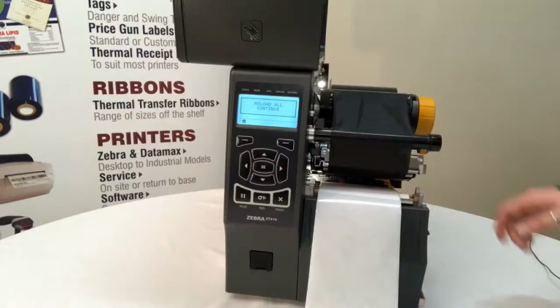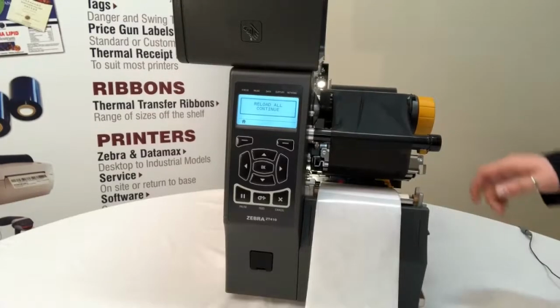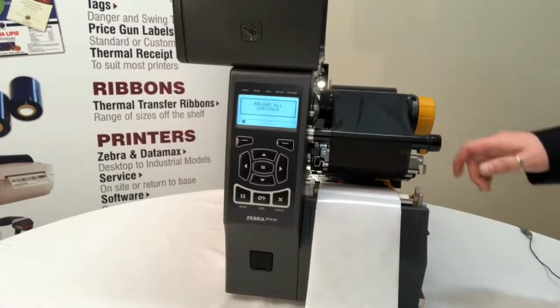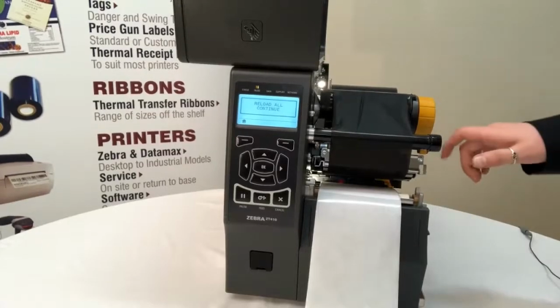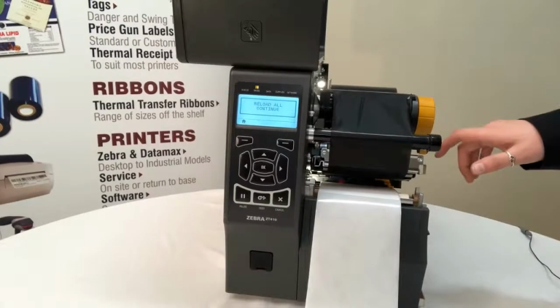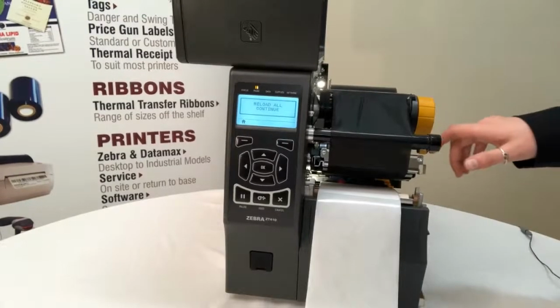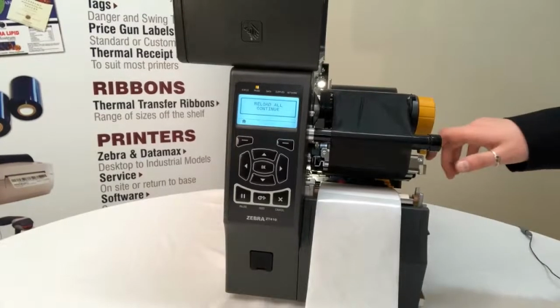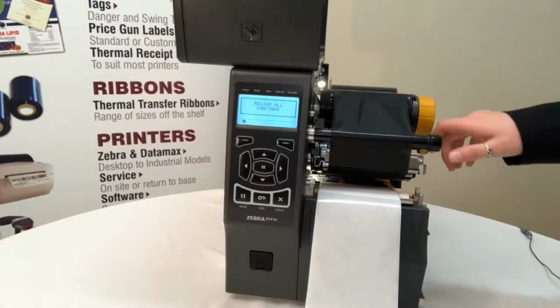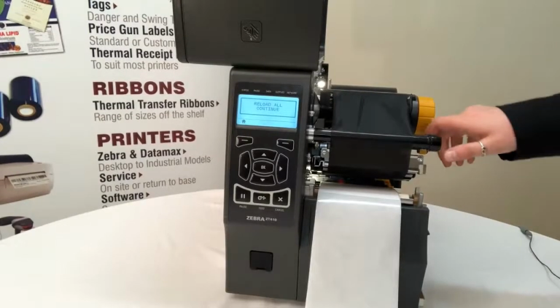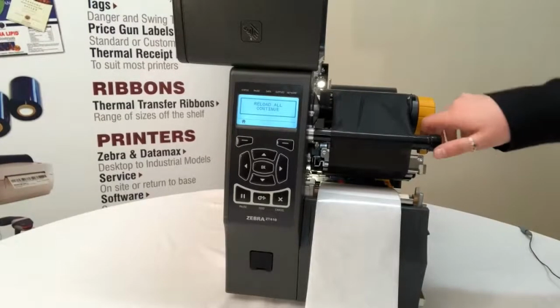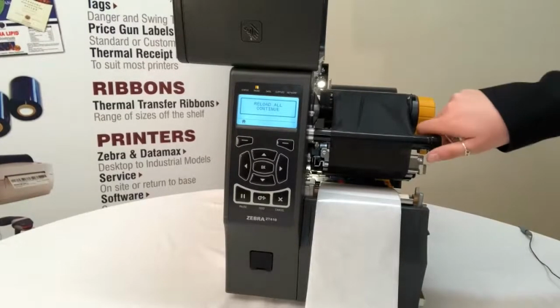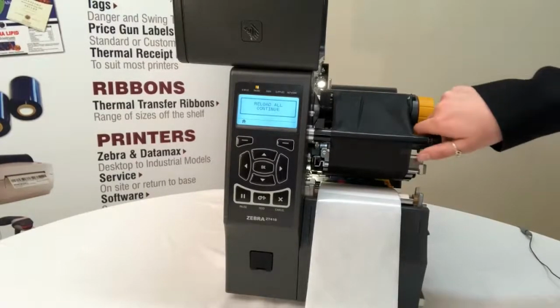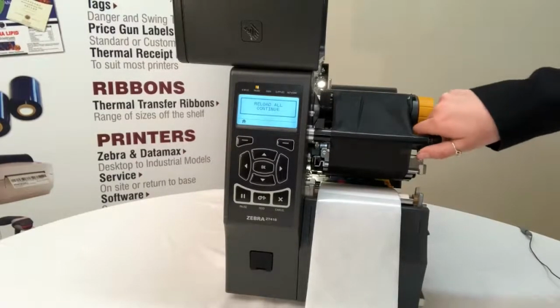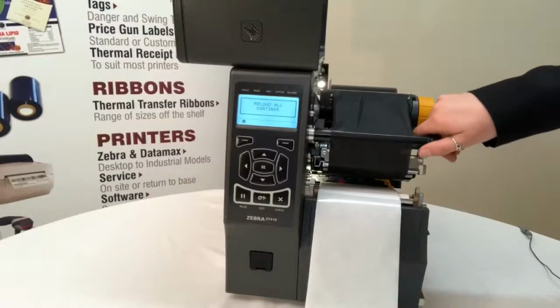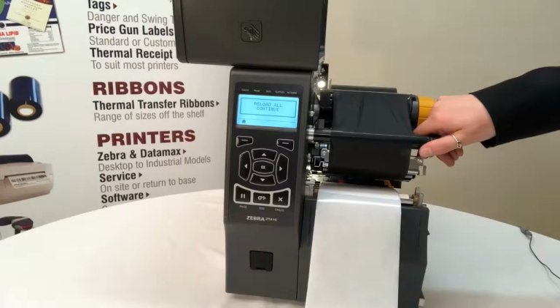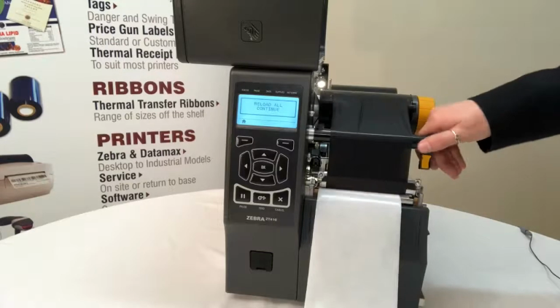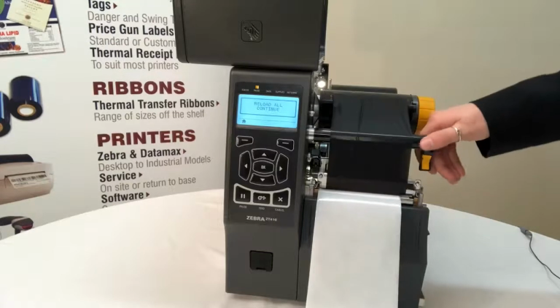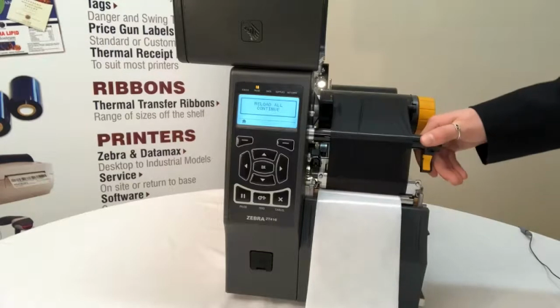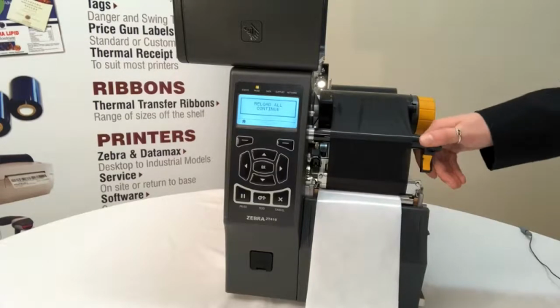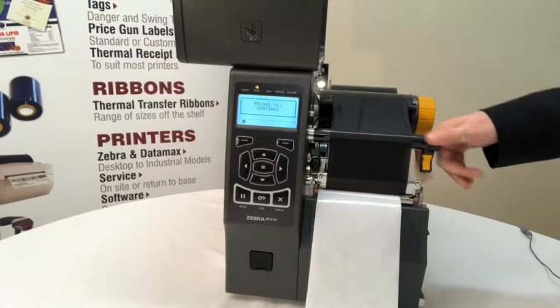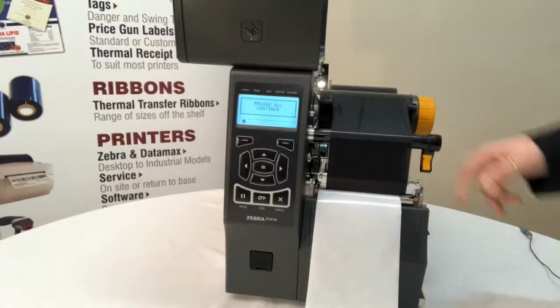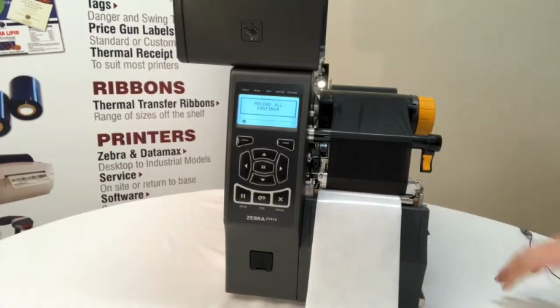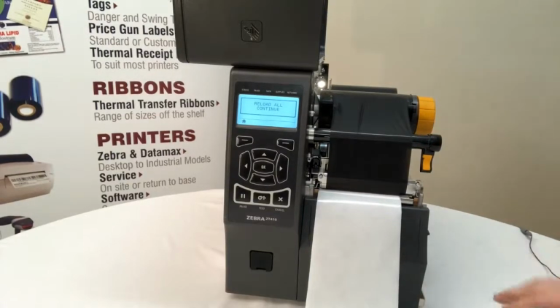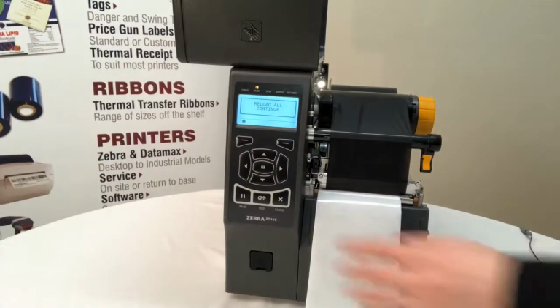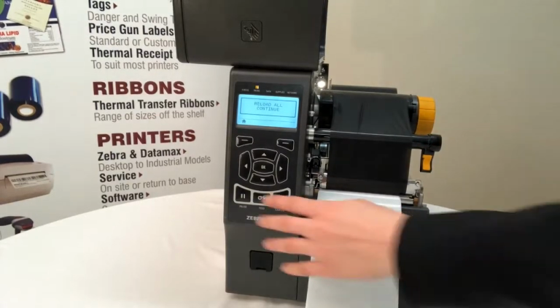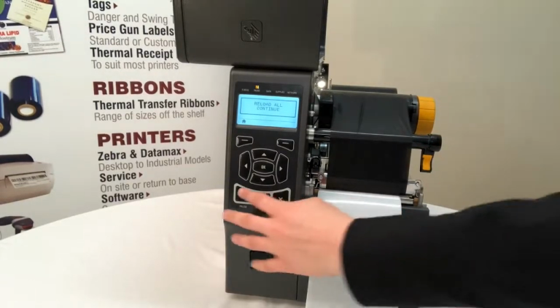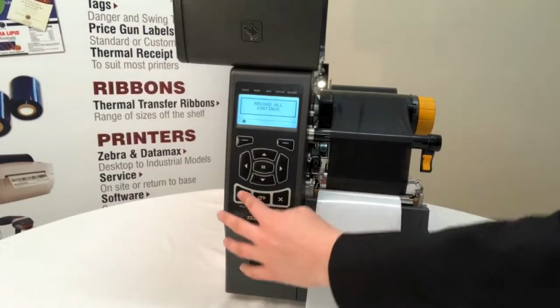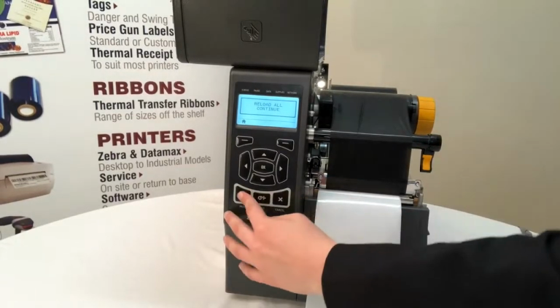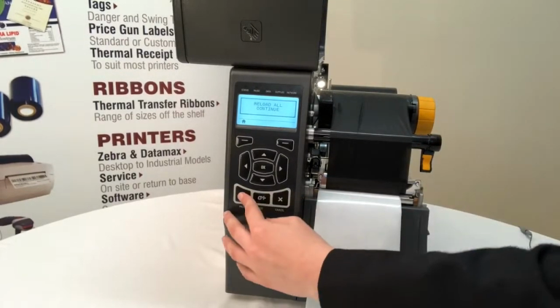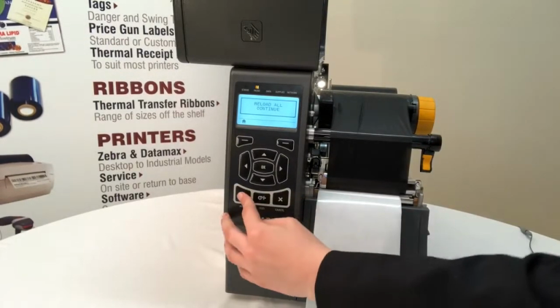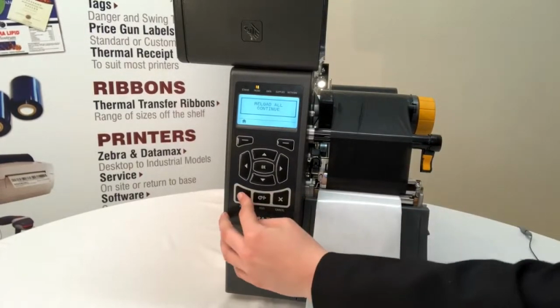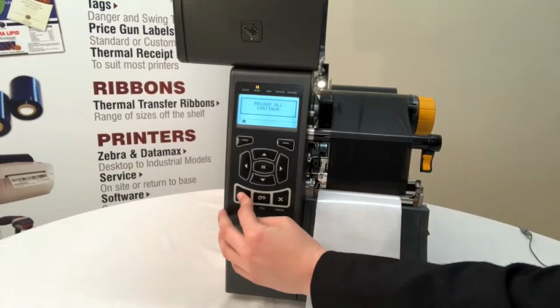To finish off the calibration, you just want to close the head and press pause.